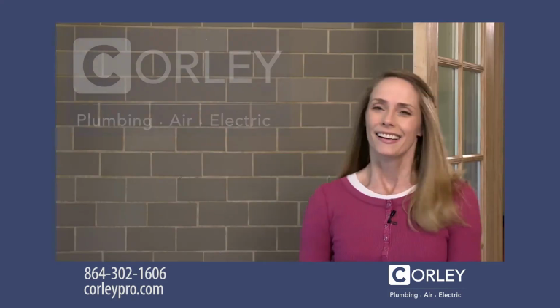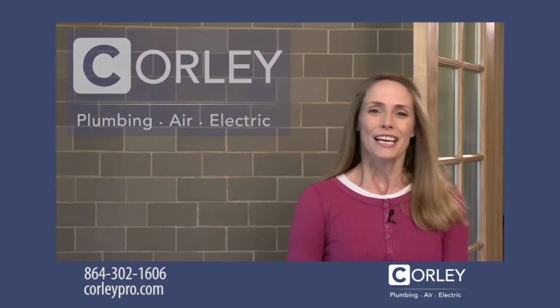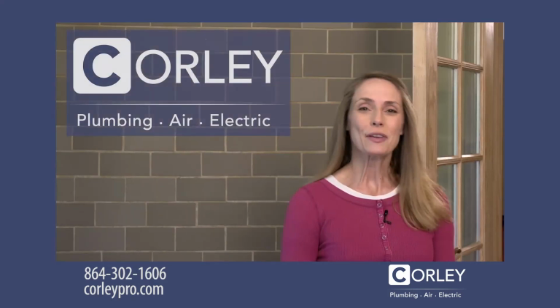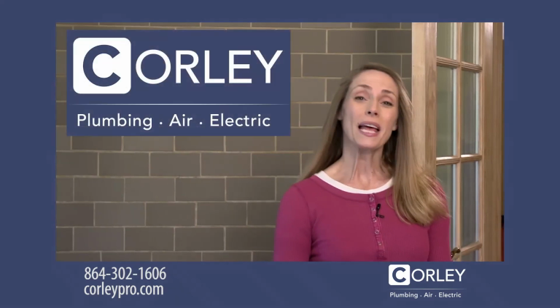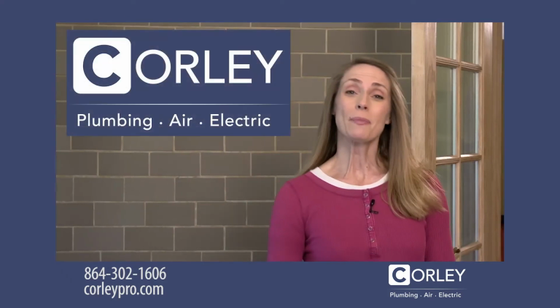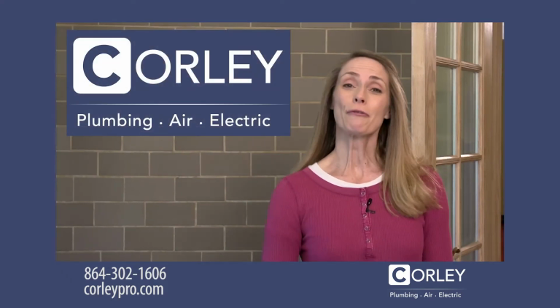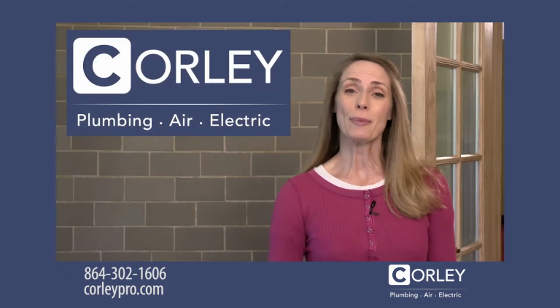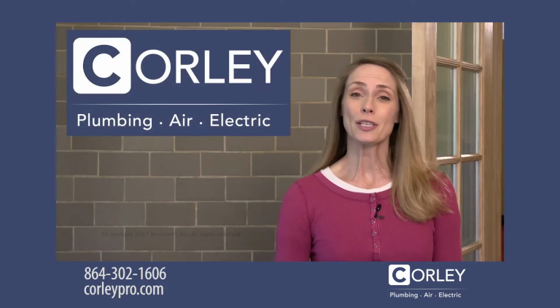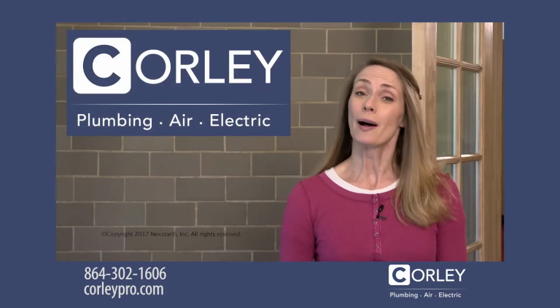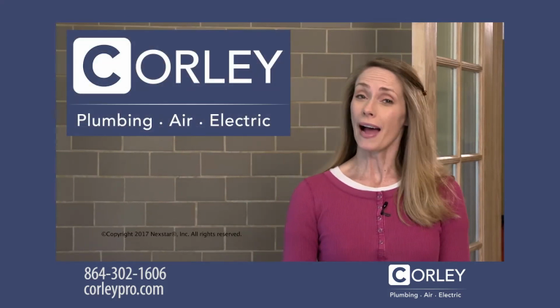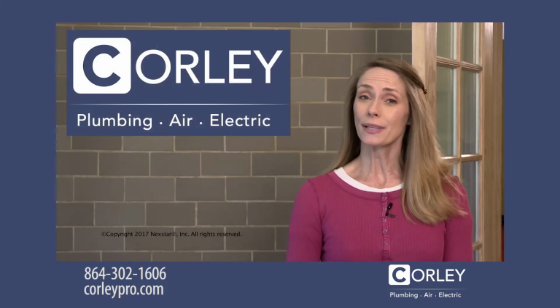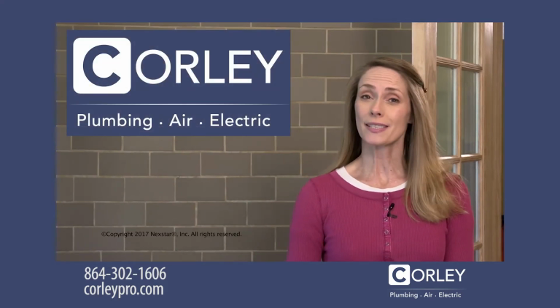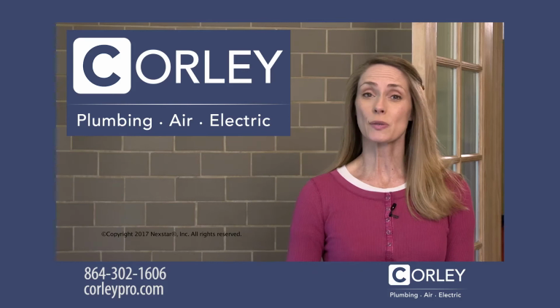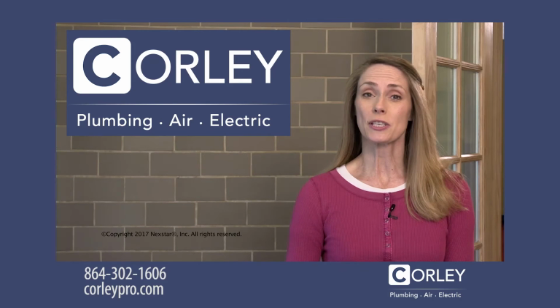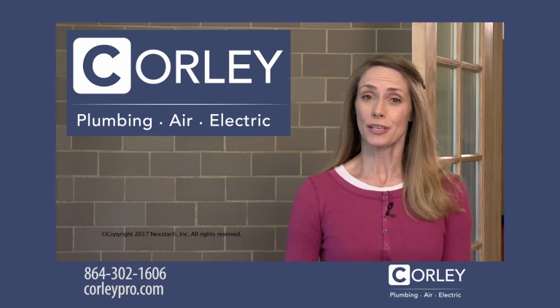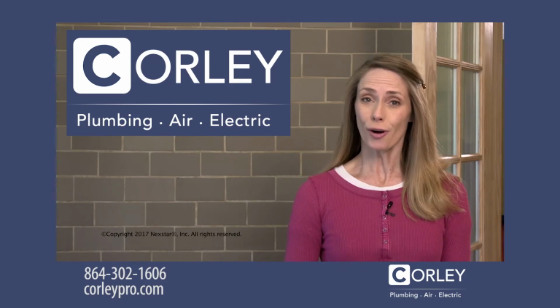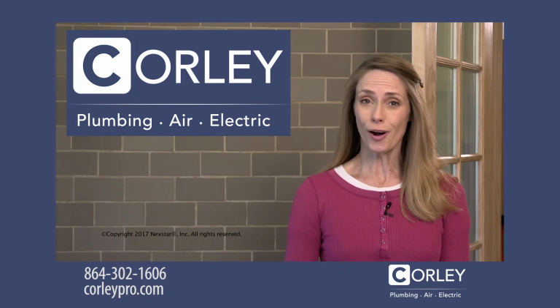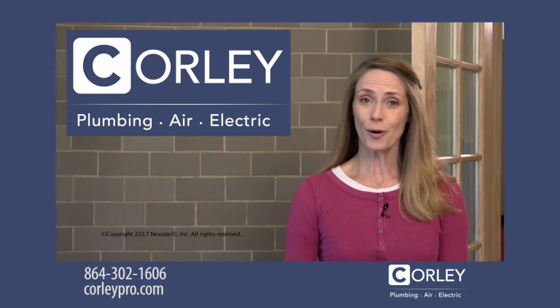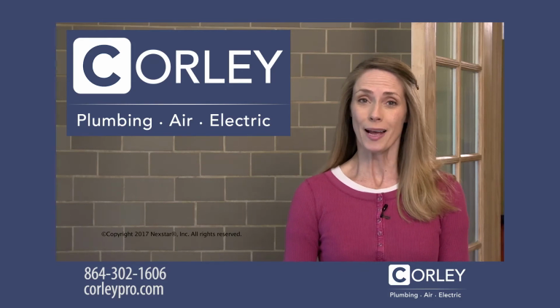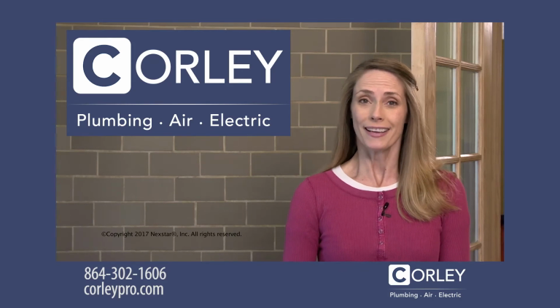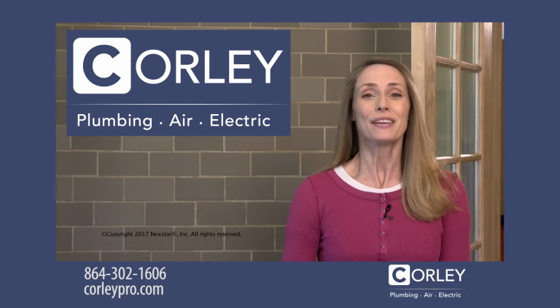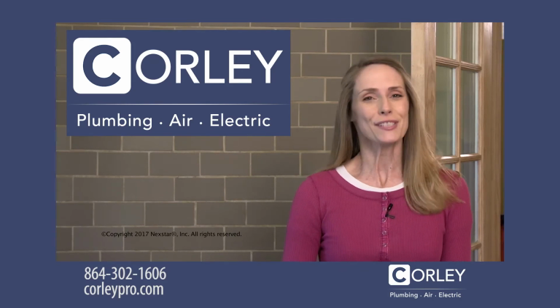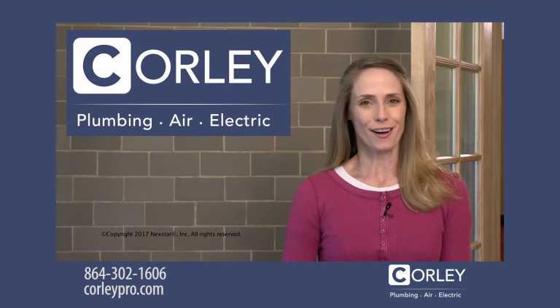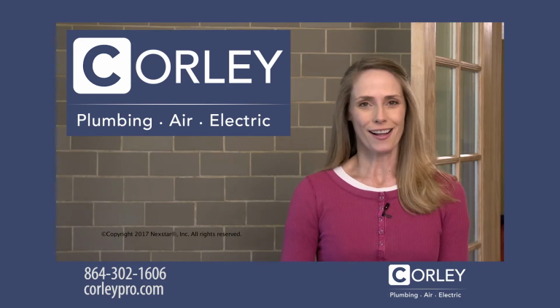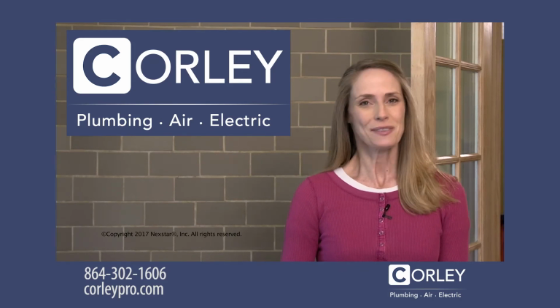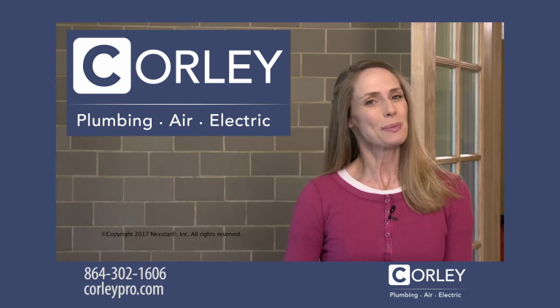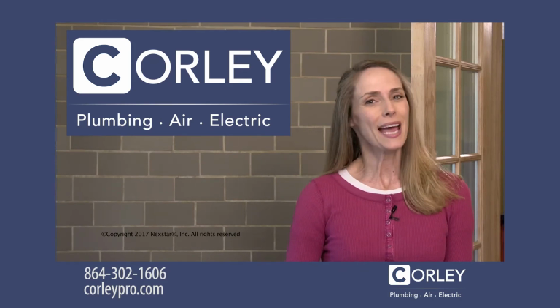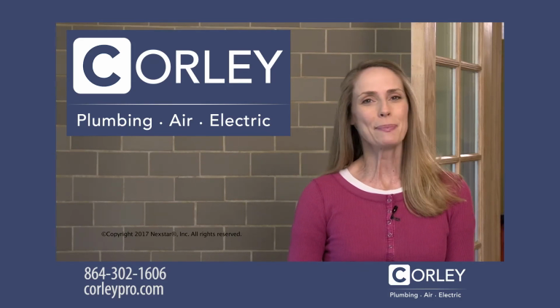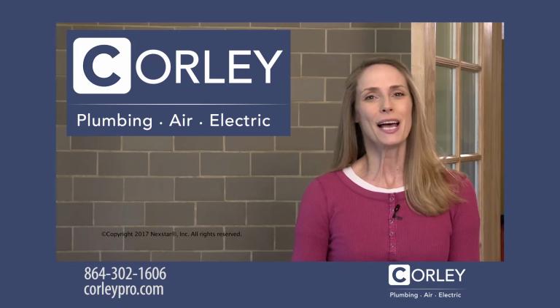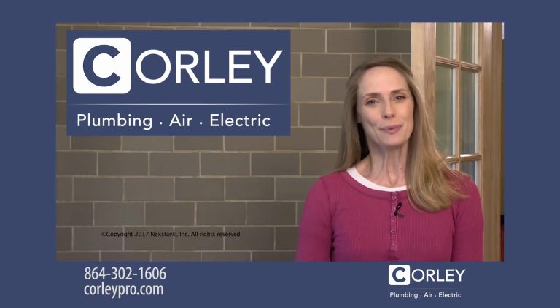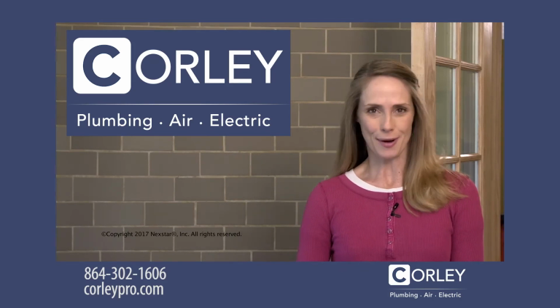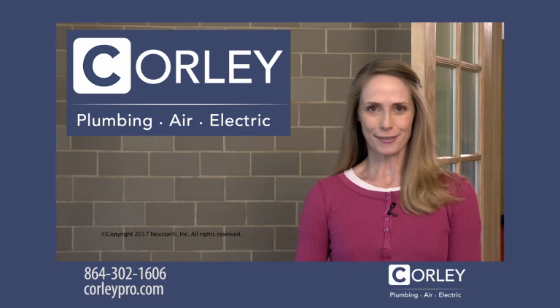If you'd like more information about outlets and switches in your home, give us a call. We'll be happy to help you out.